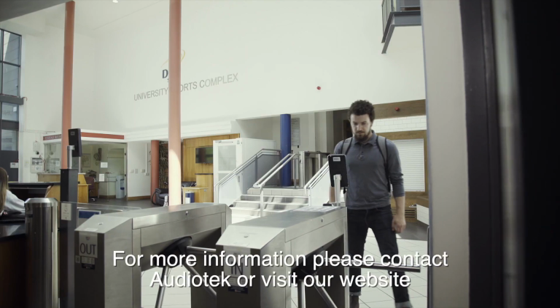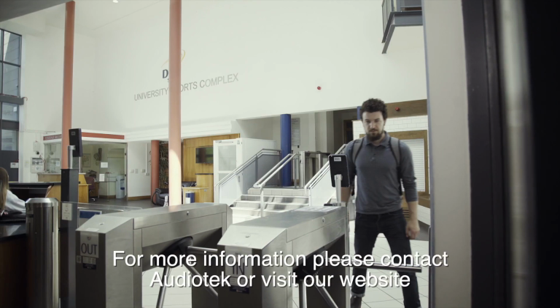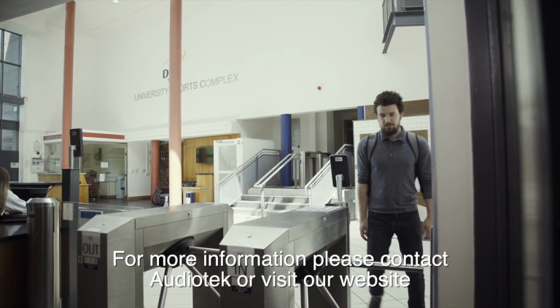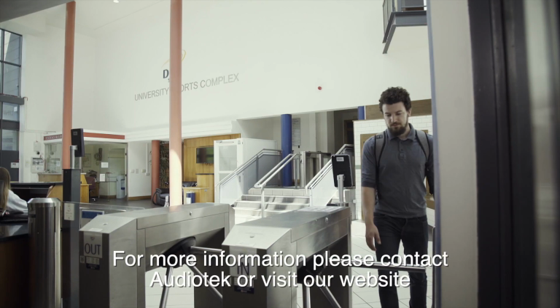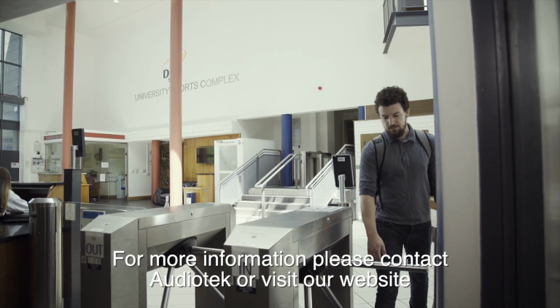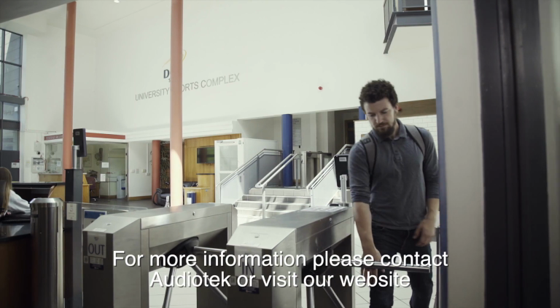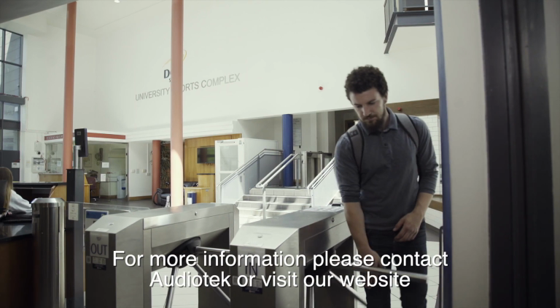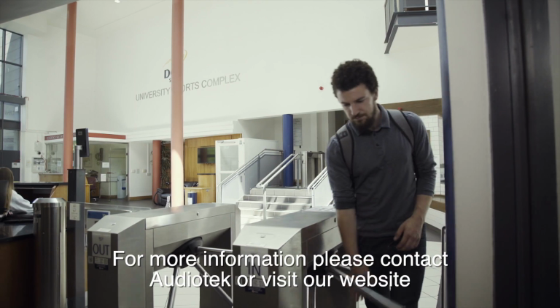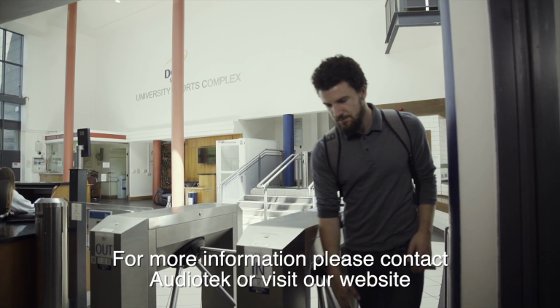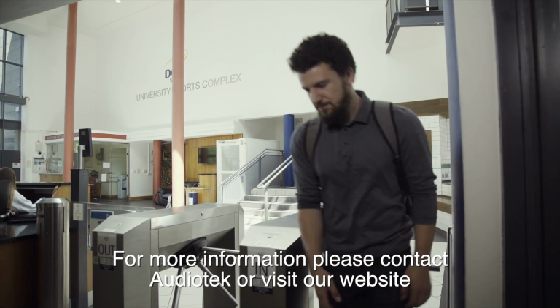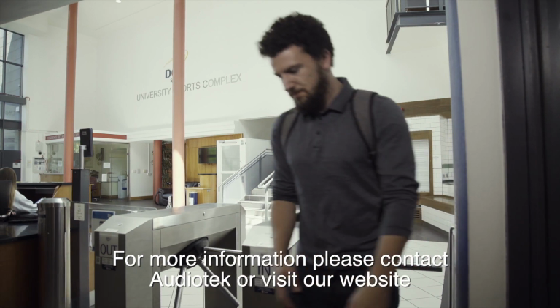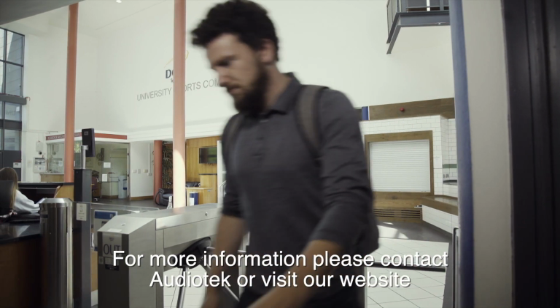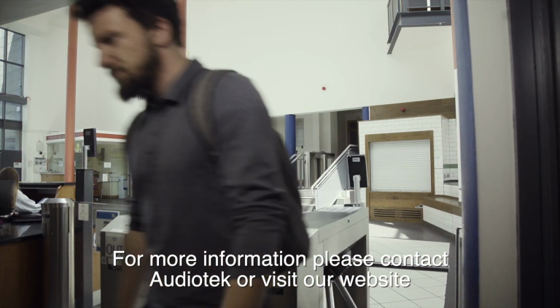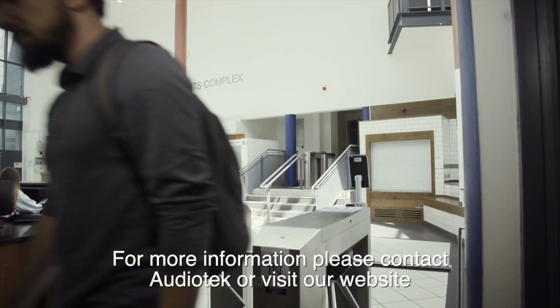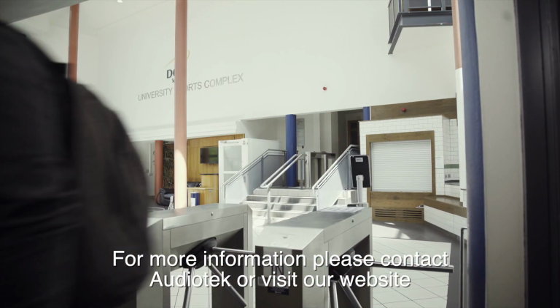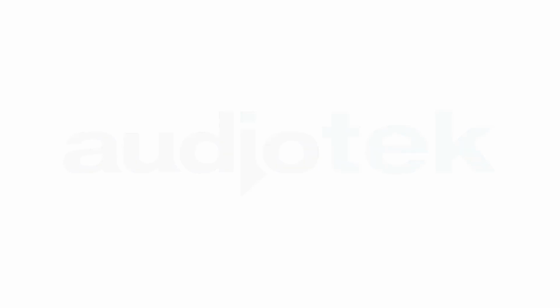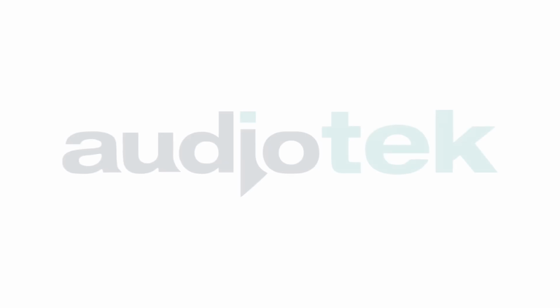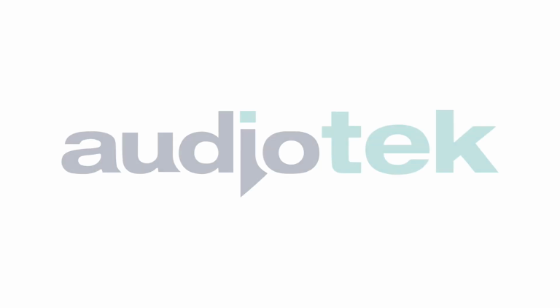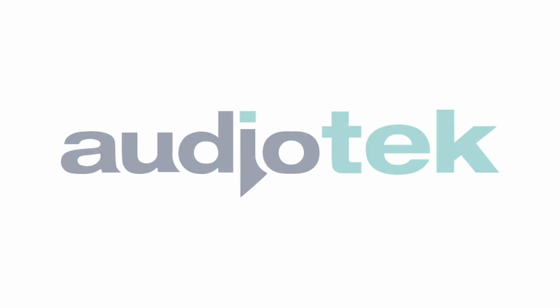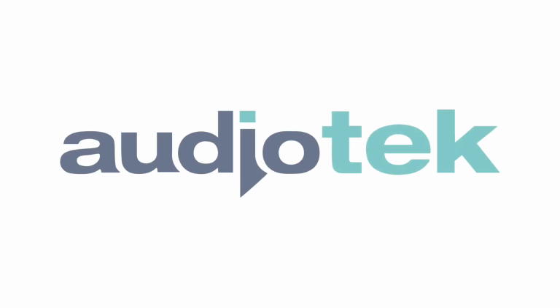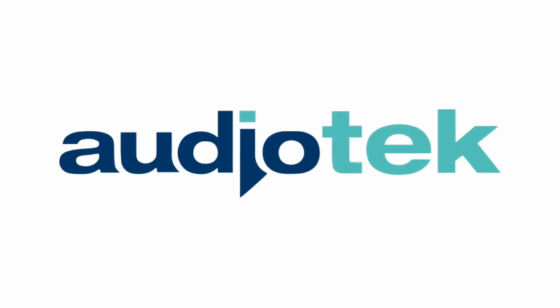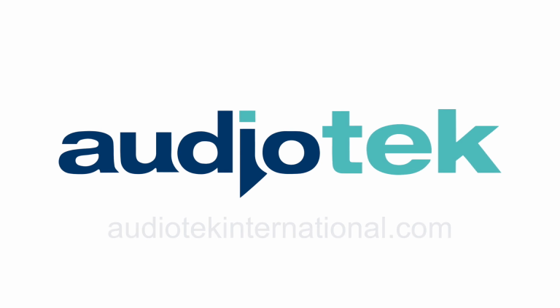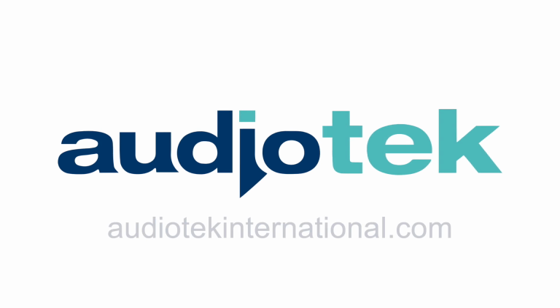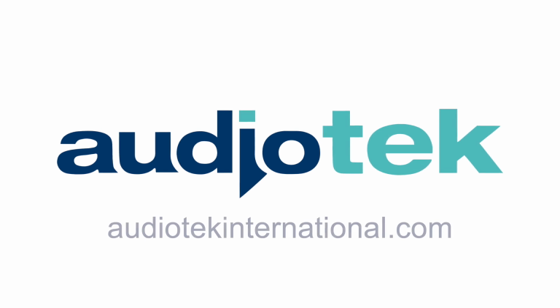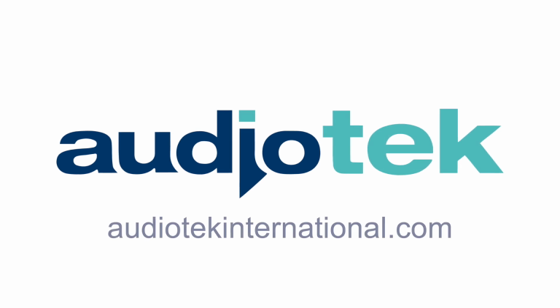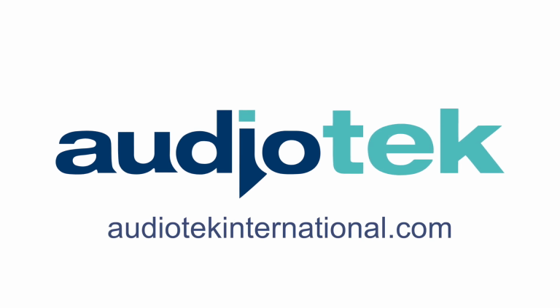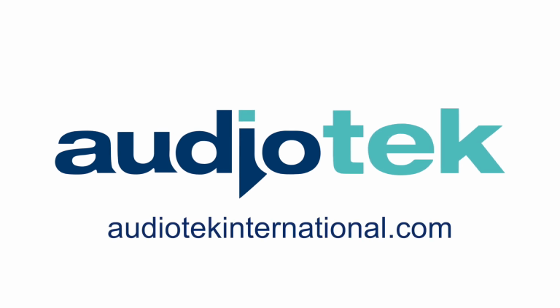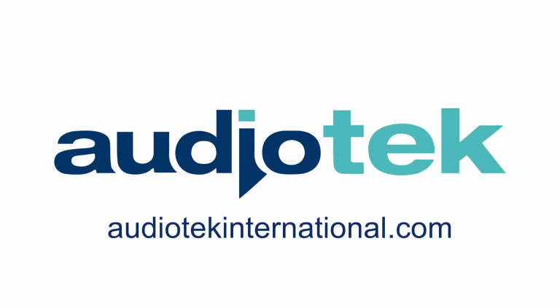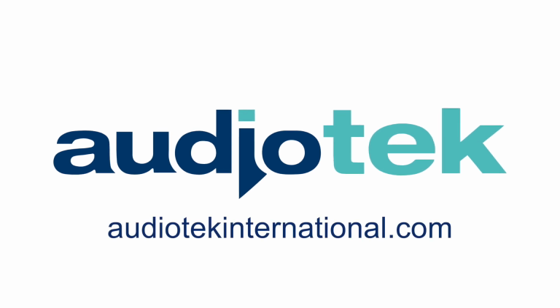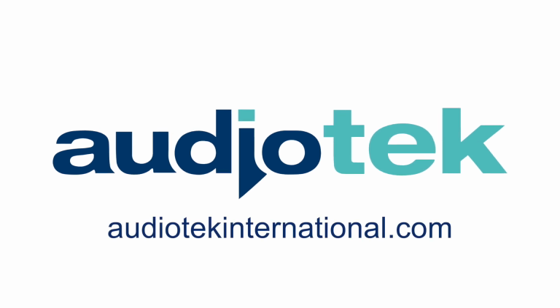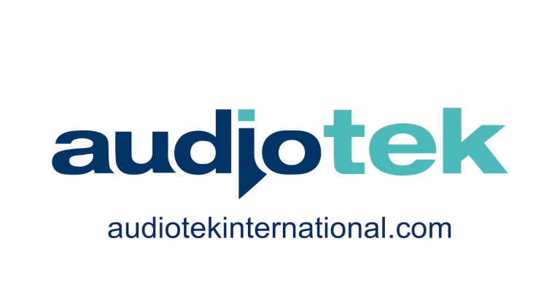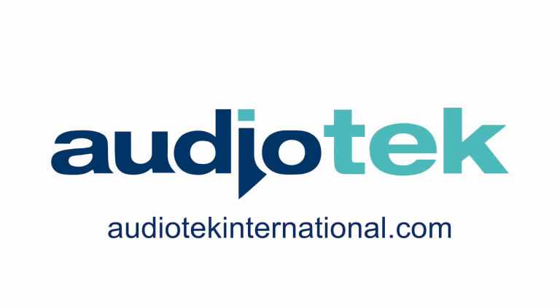For more information please contact Audio Tech or visit our website at www.audiotekinternational.com.